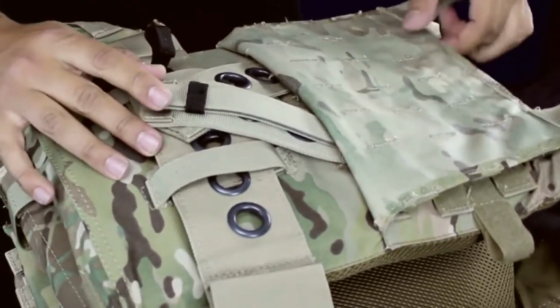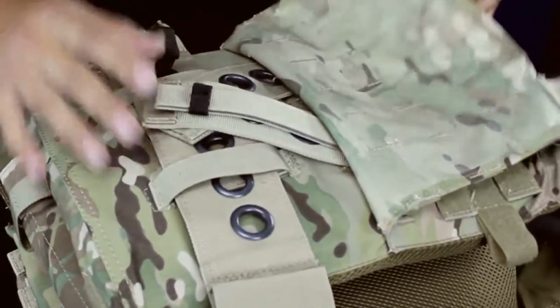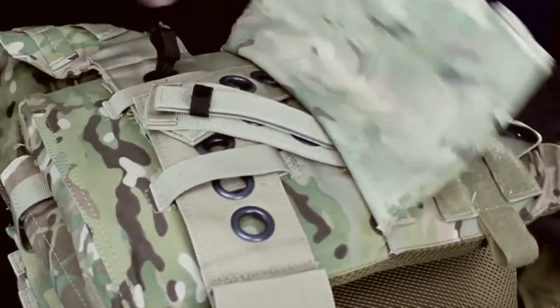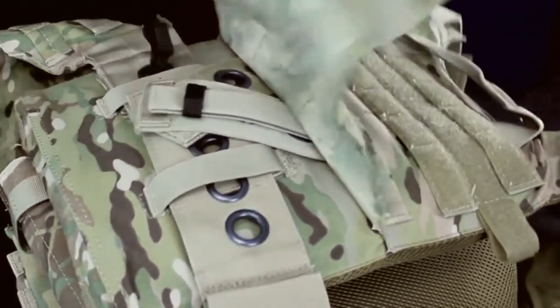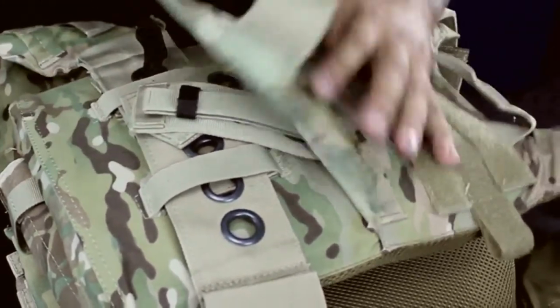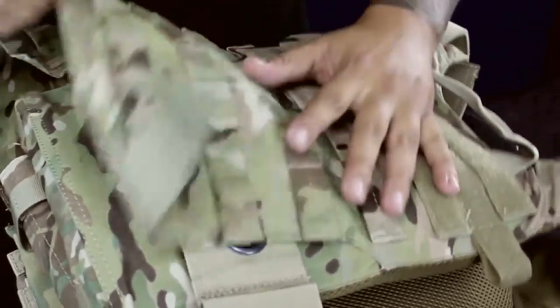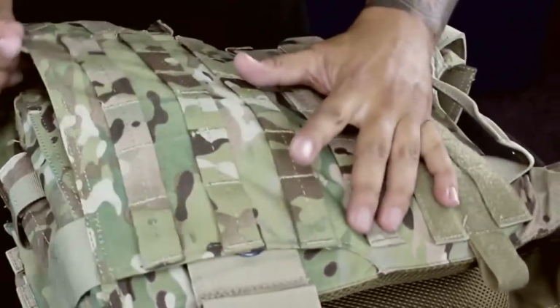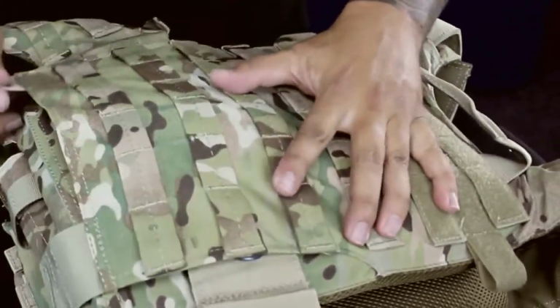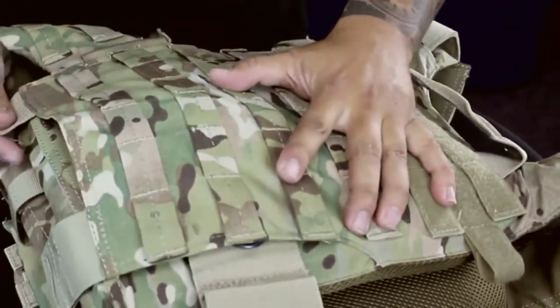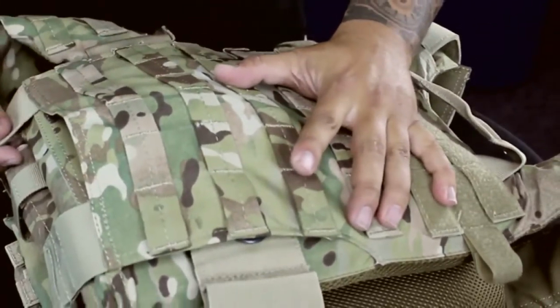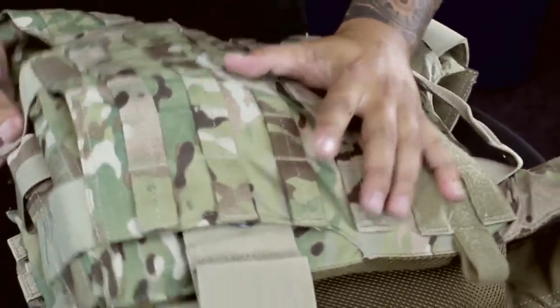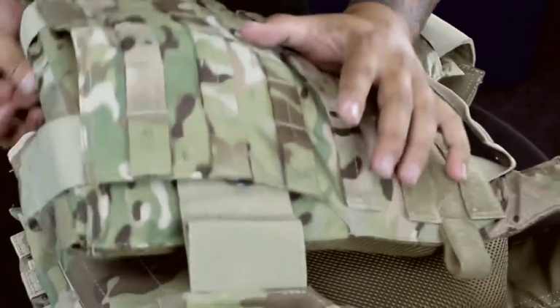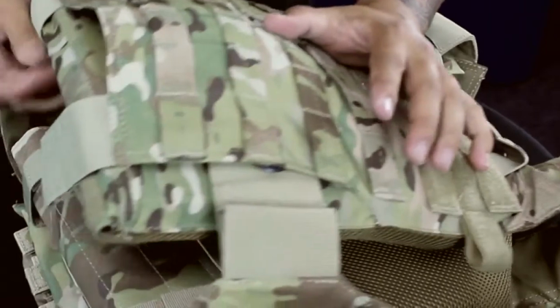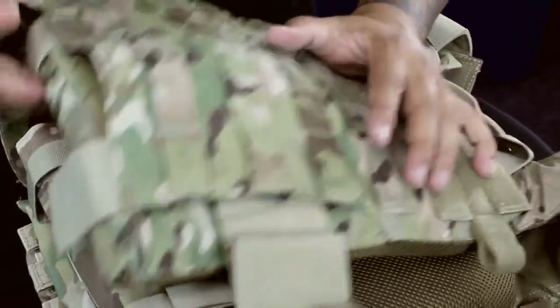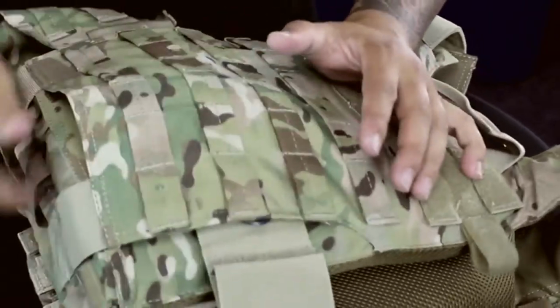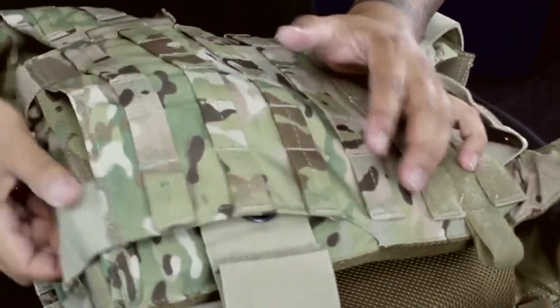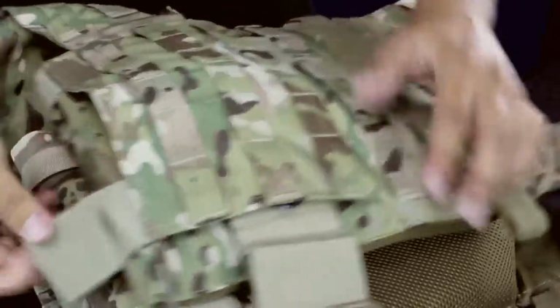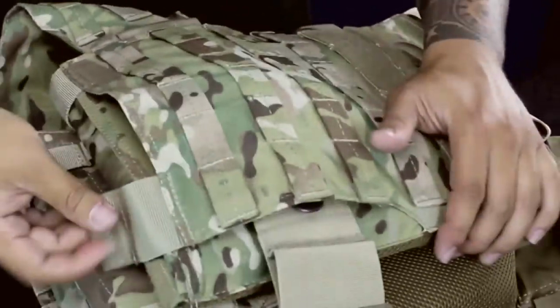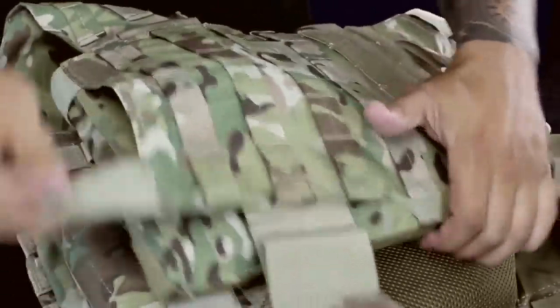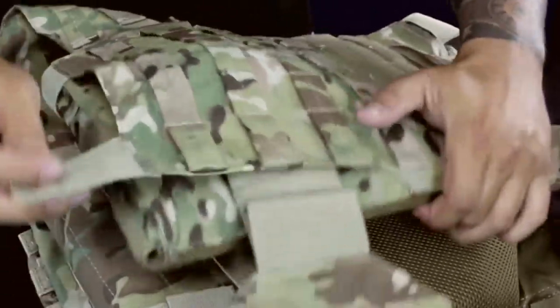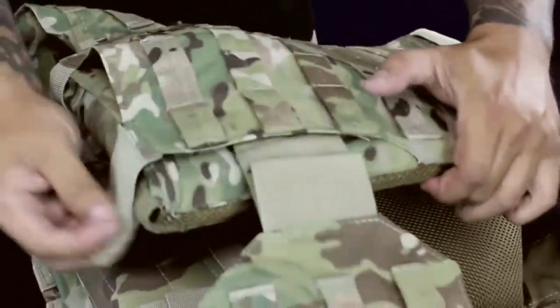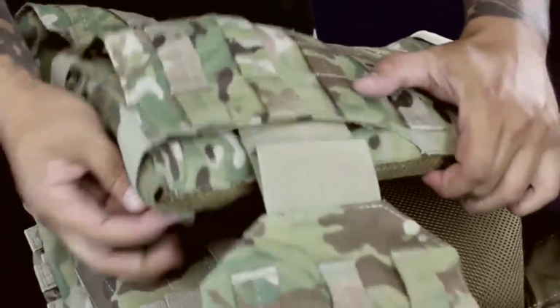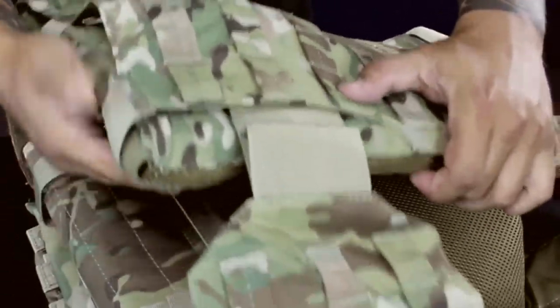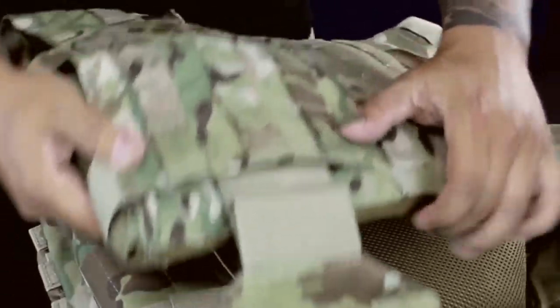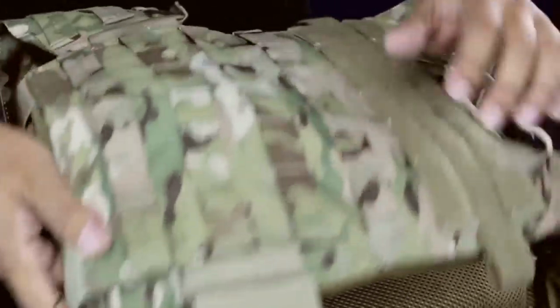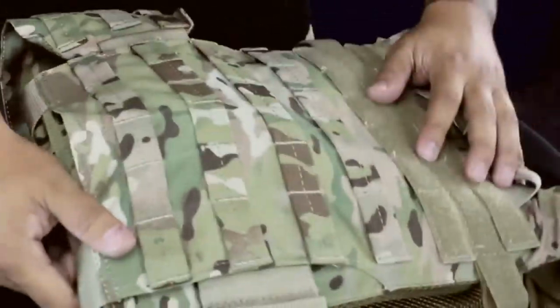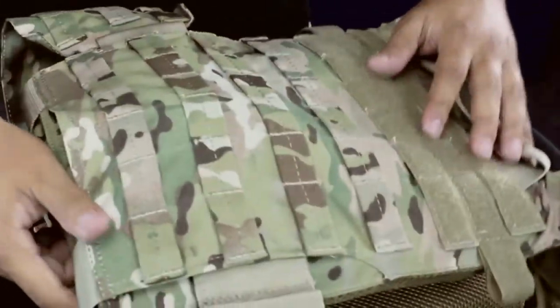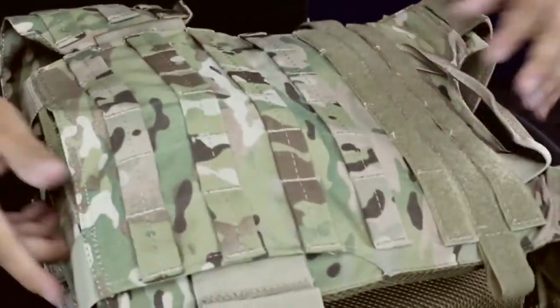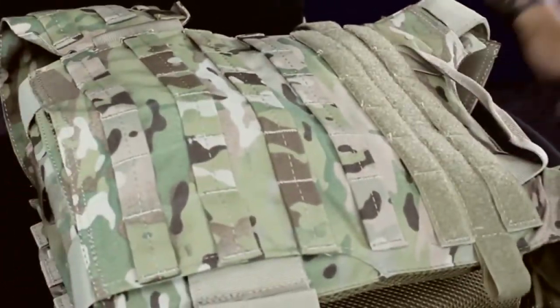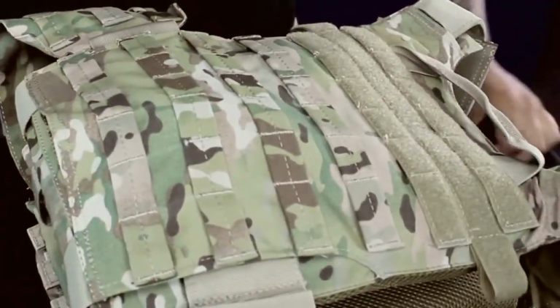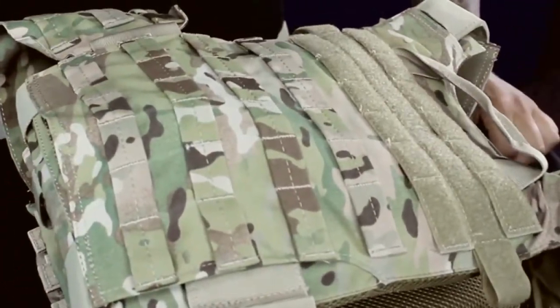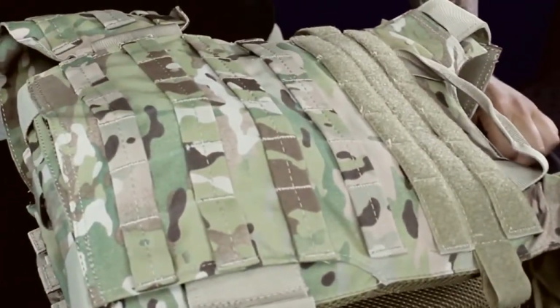Then you're going to close up the back plate pocket with the hook and loop straps provided, and you're all set.